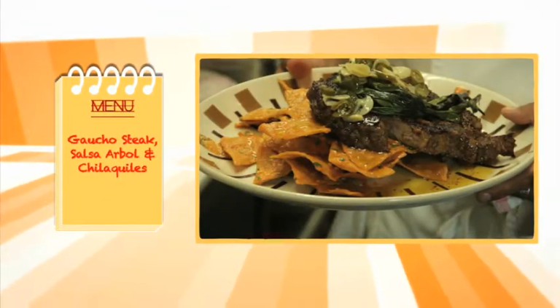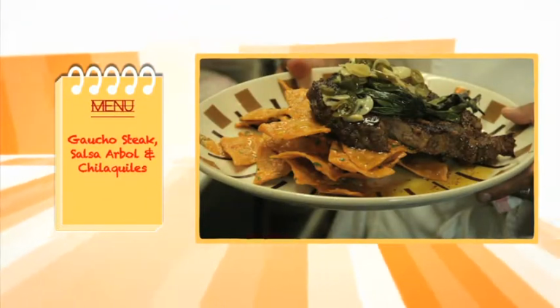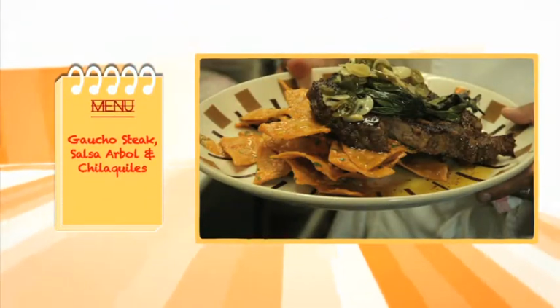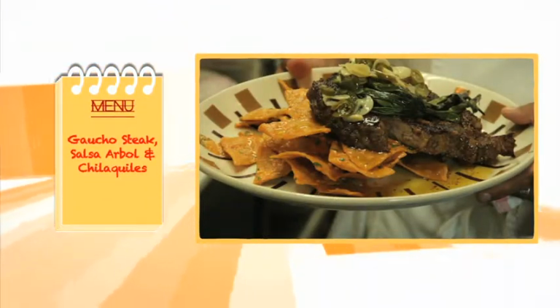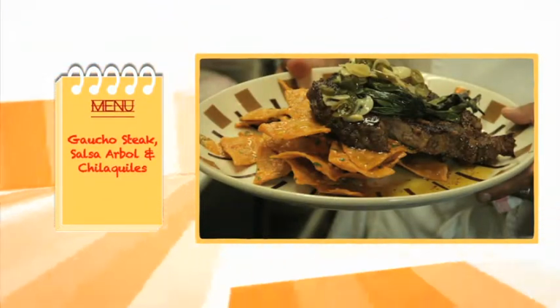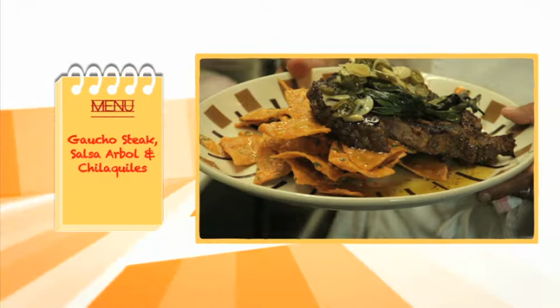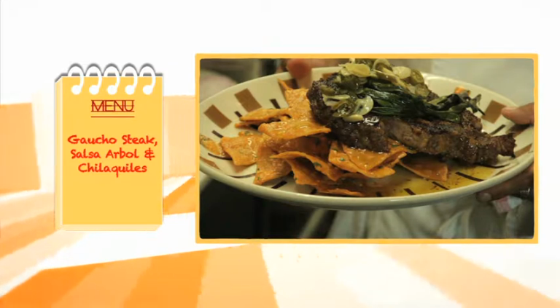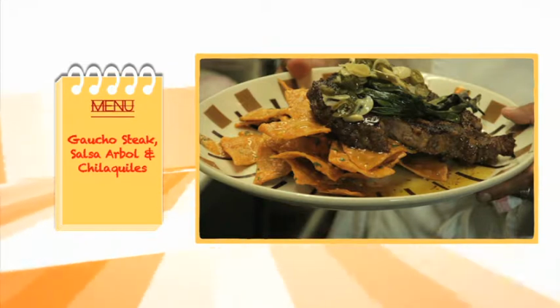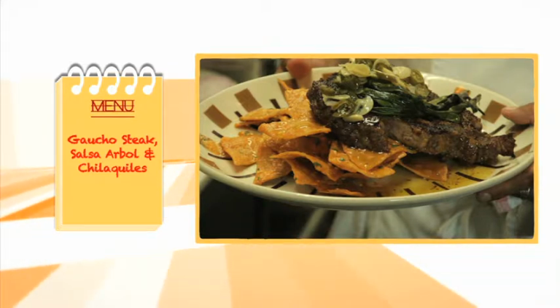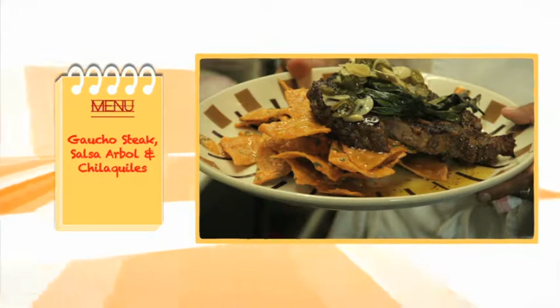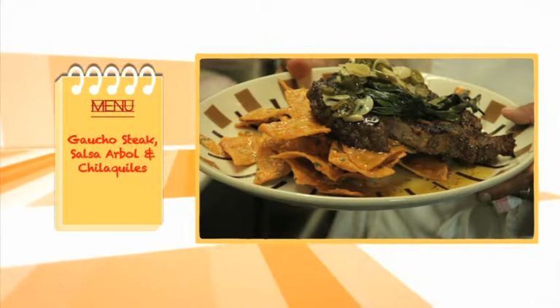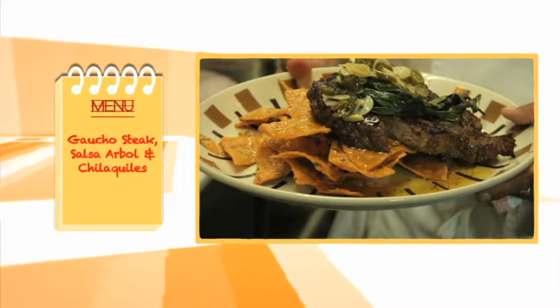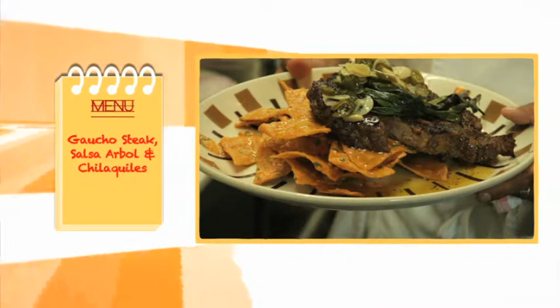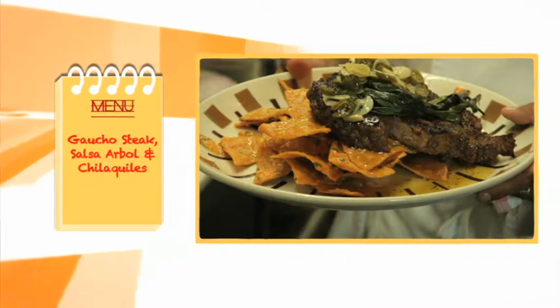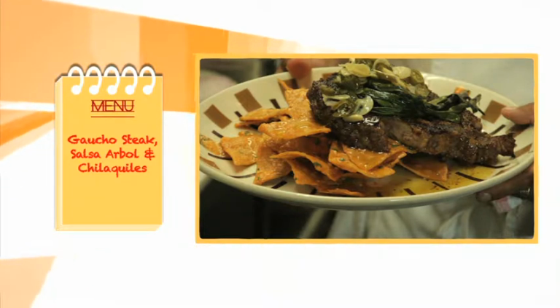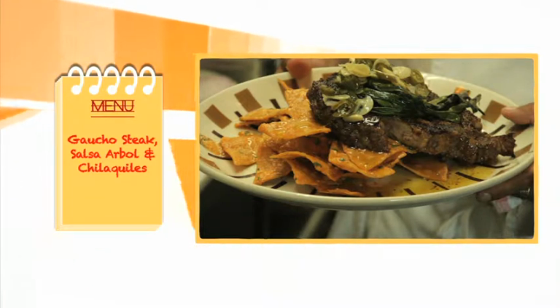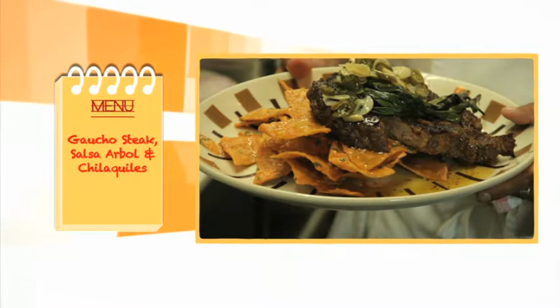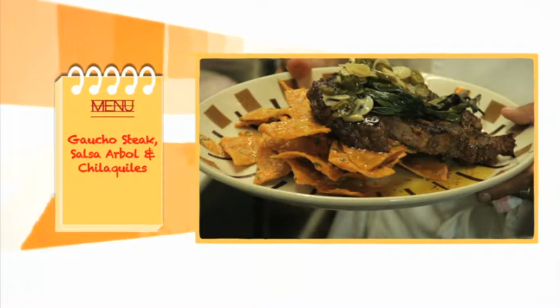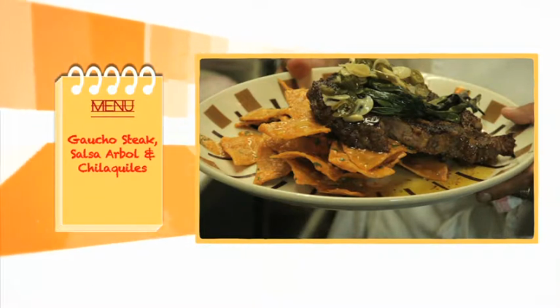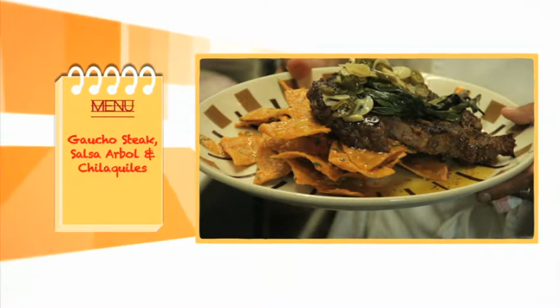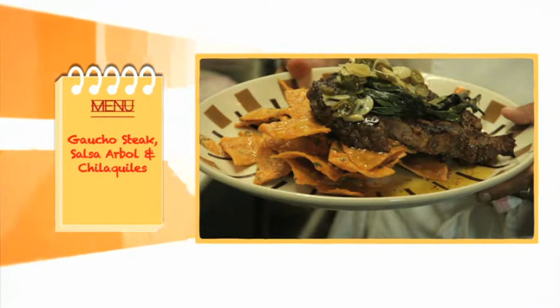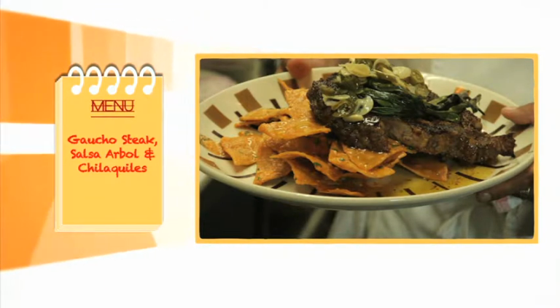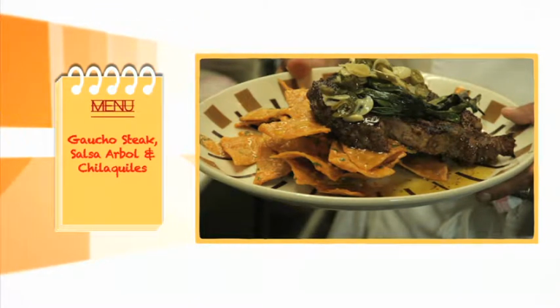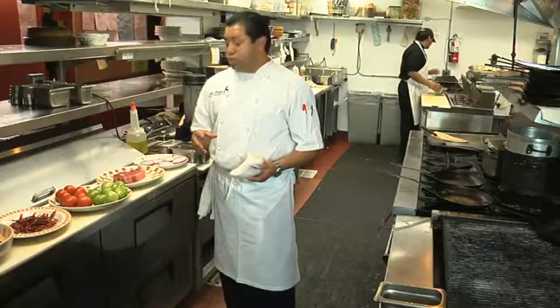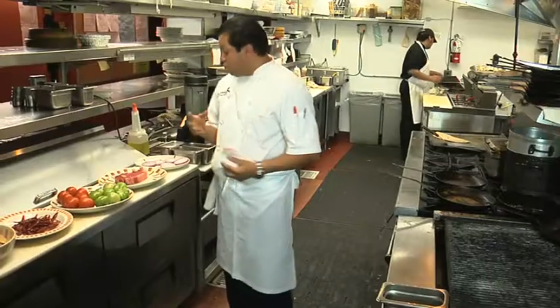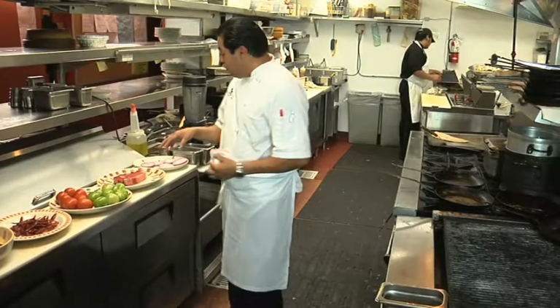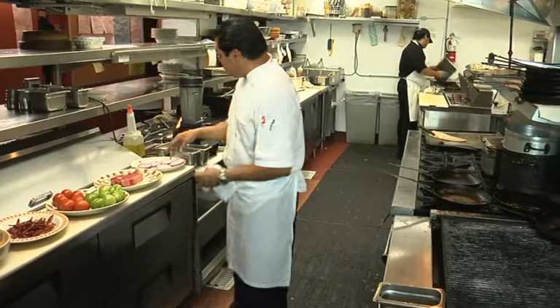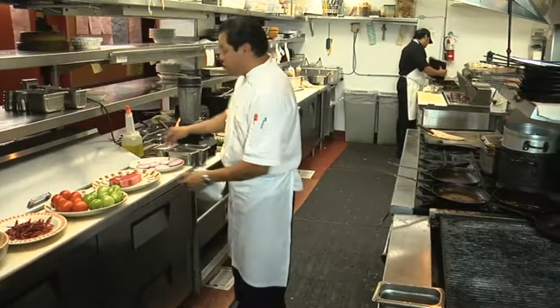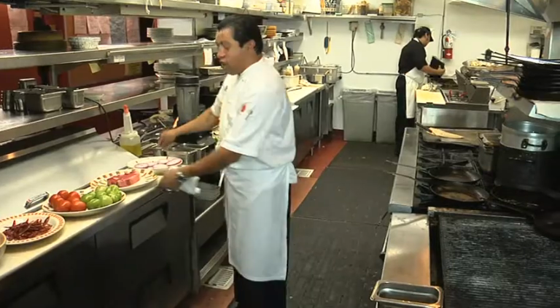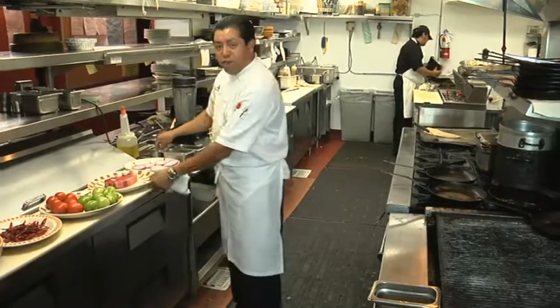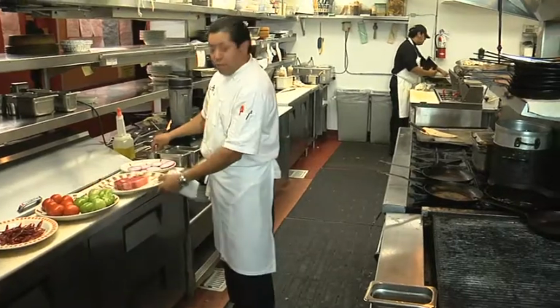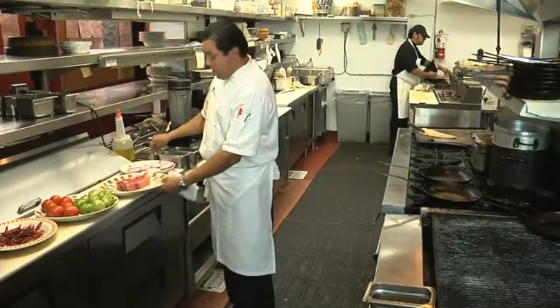Today we're going to be making our gaucho steak. We're going to start off with a ribeye, and it's made with a little bit of chilaquiles too, so we're going to go ahead and start searing off our ribeye.